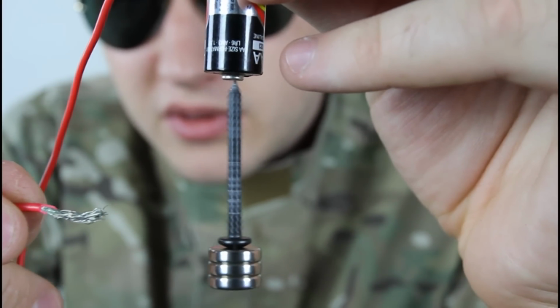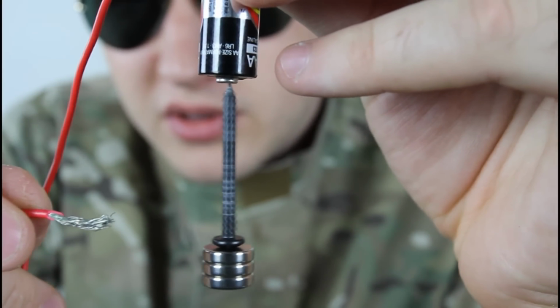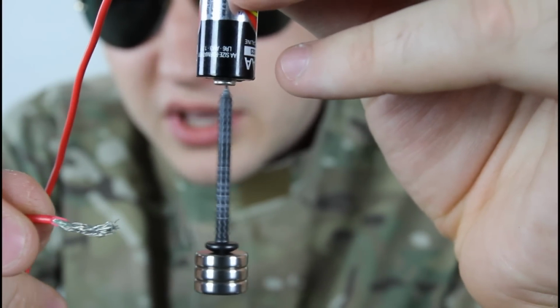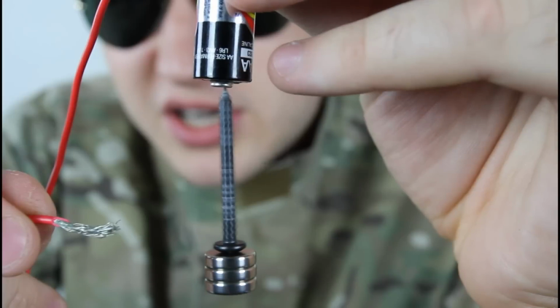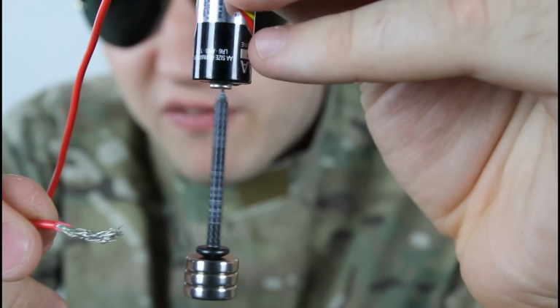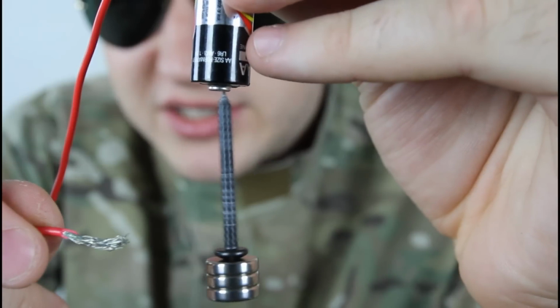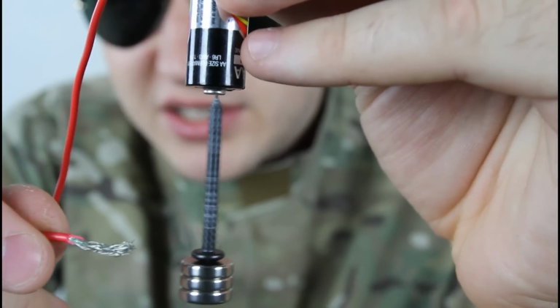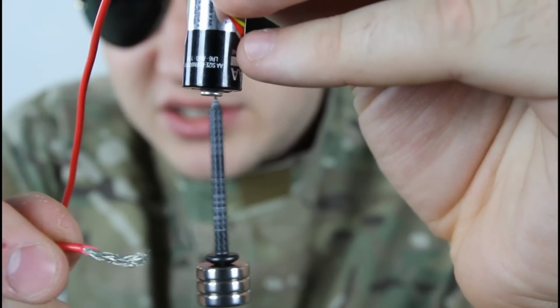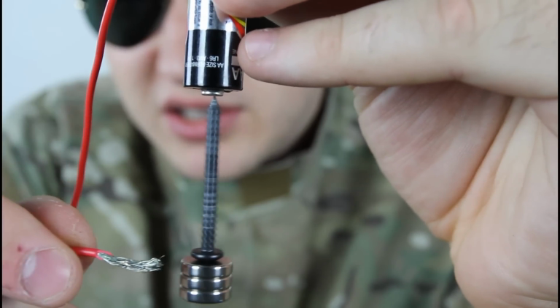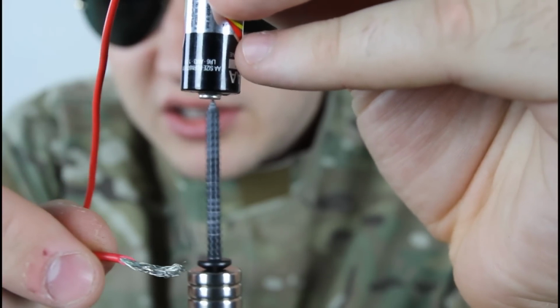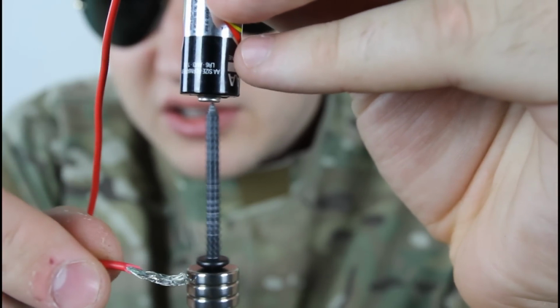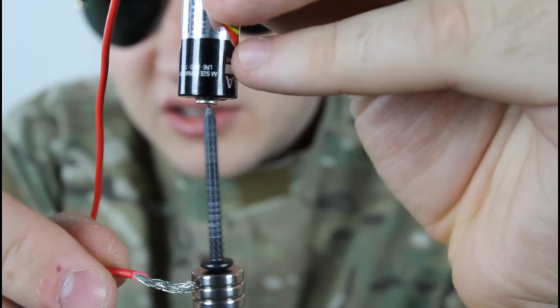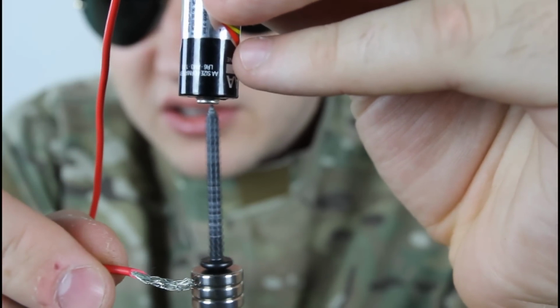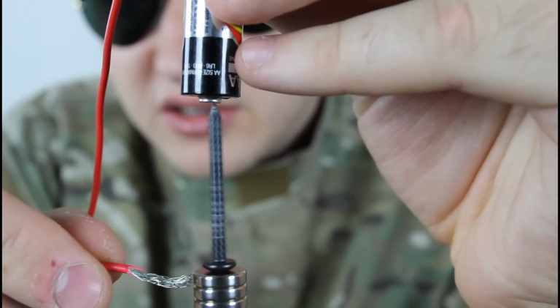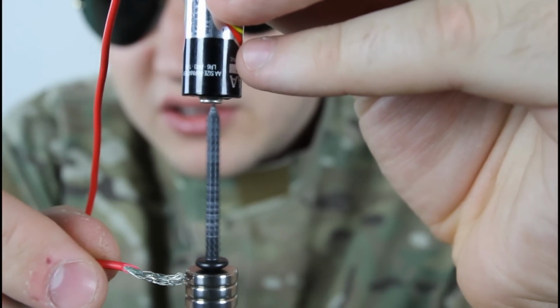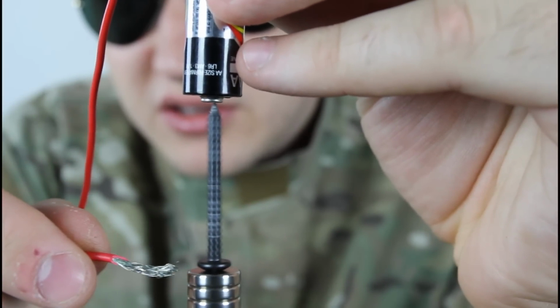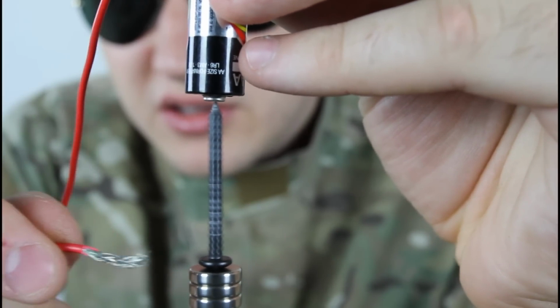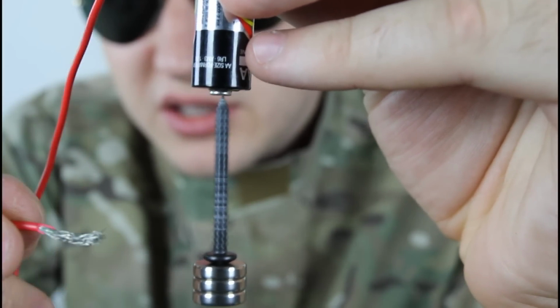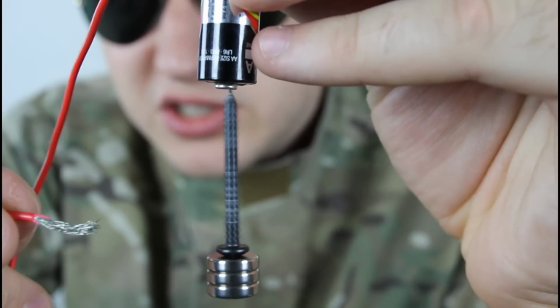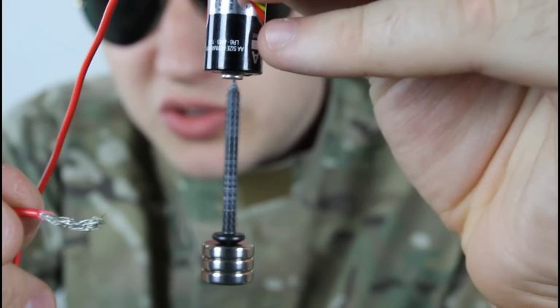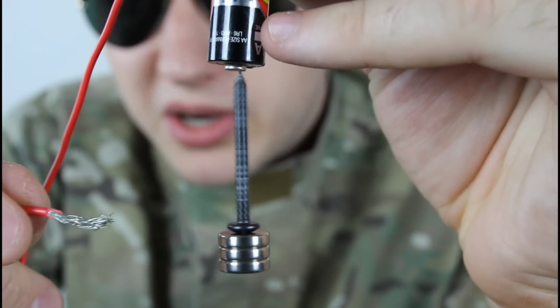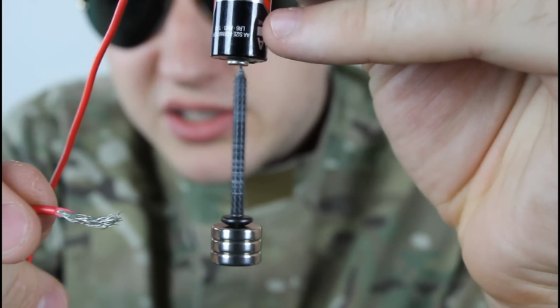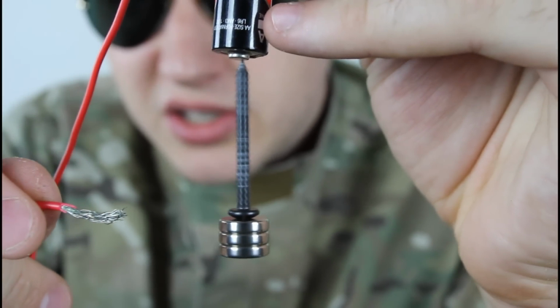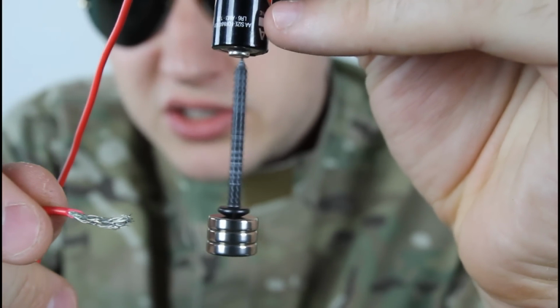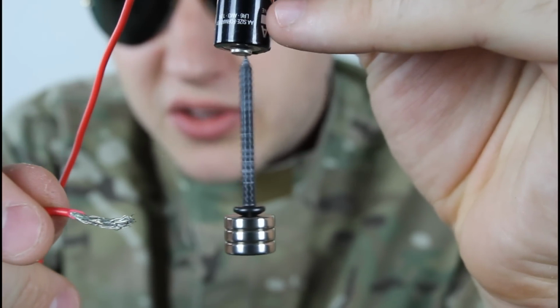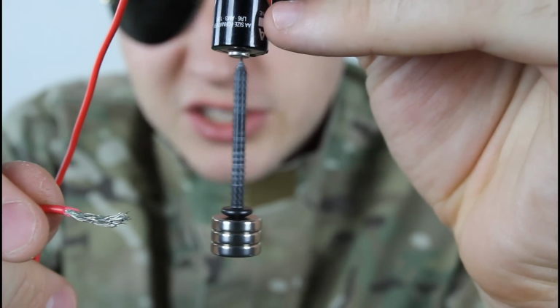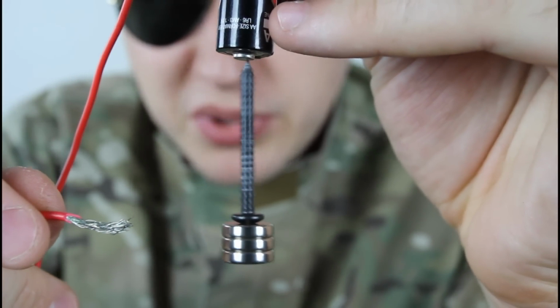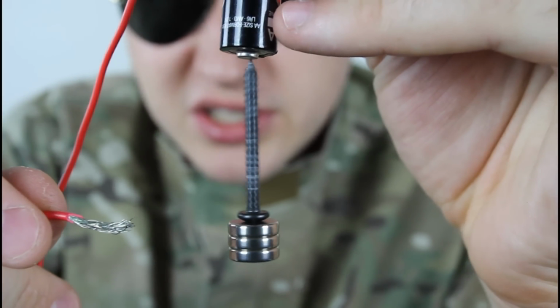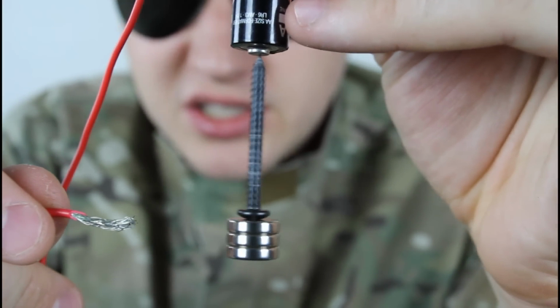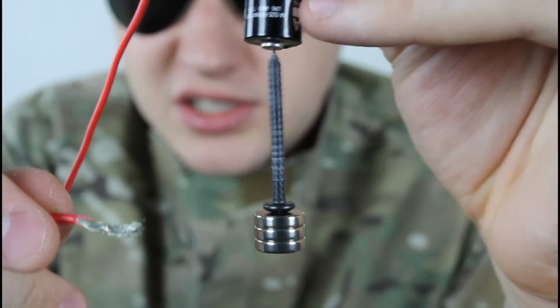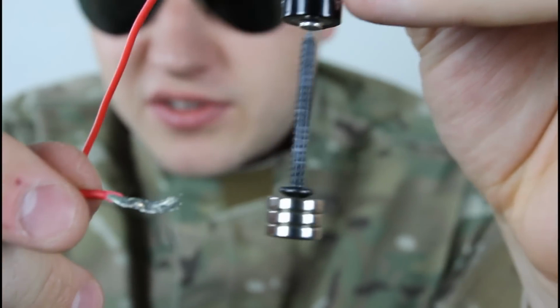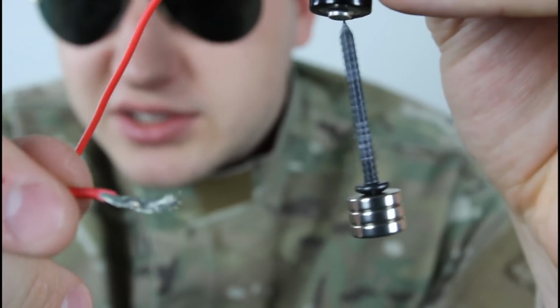You hear how fast it is? This is a new battery, so that spins really, really fast.